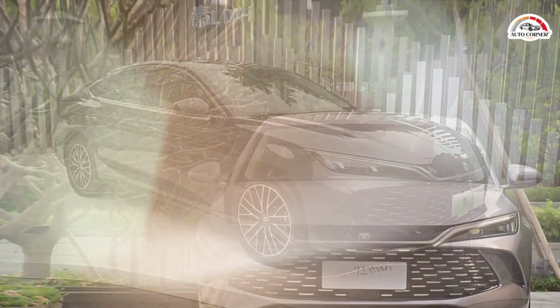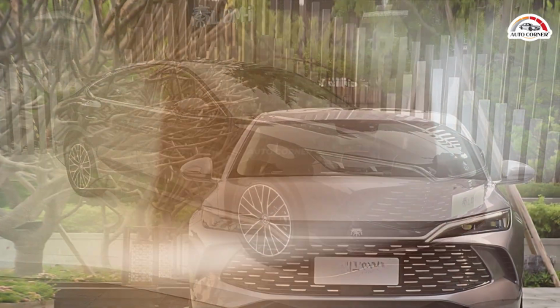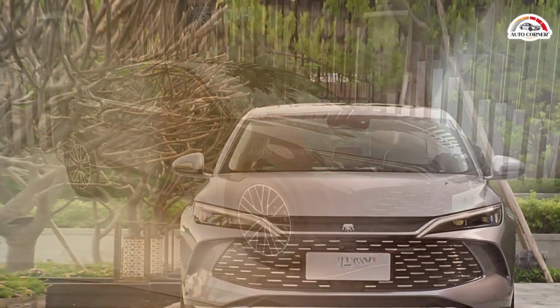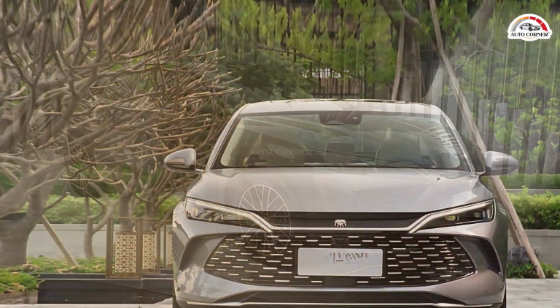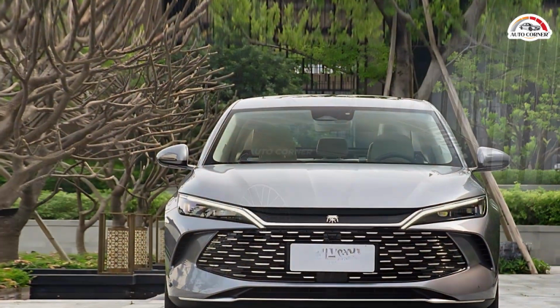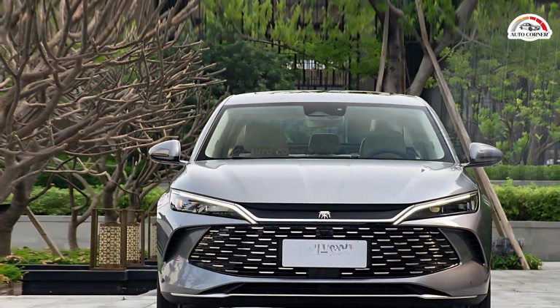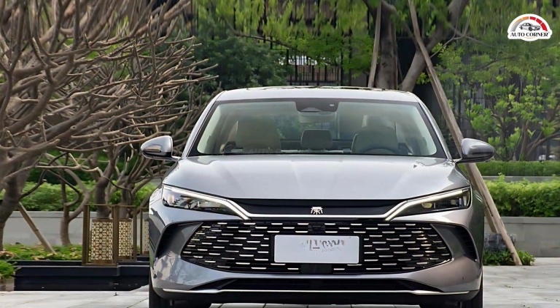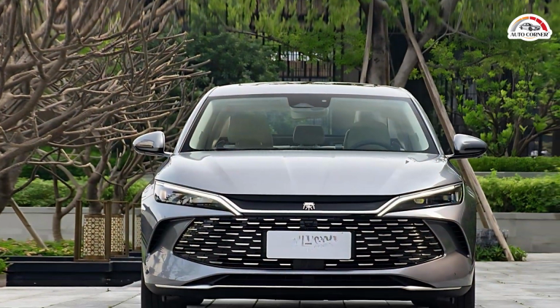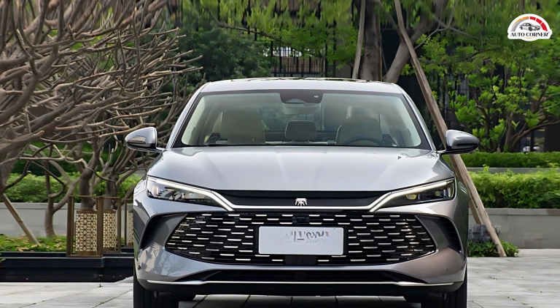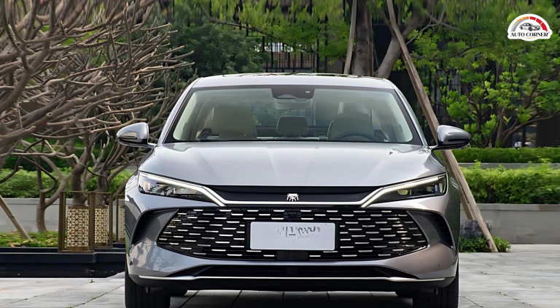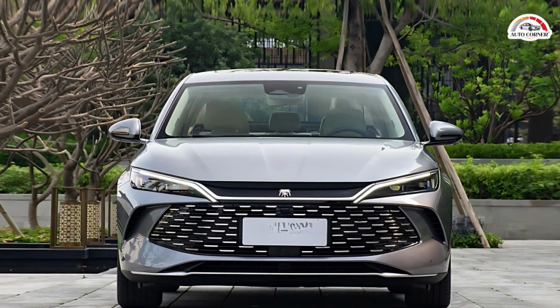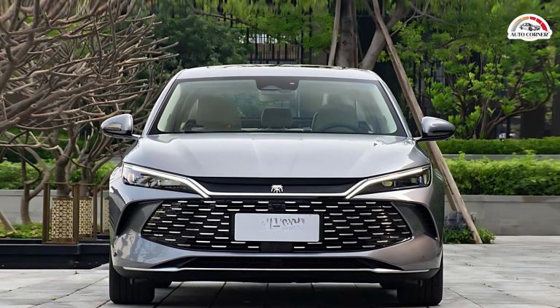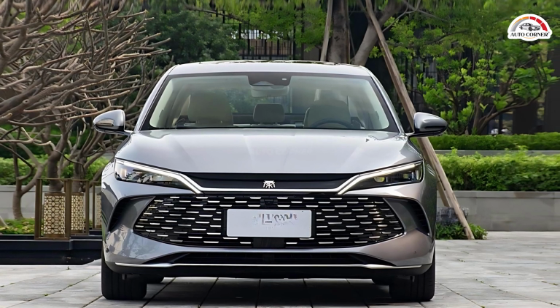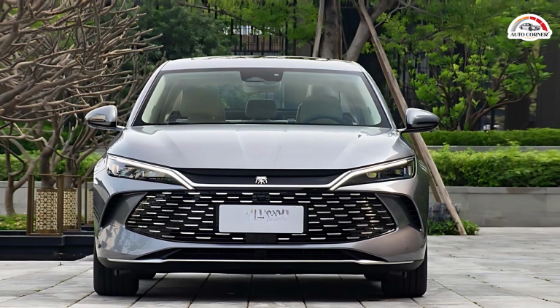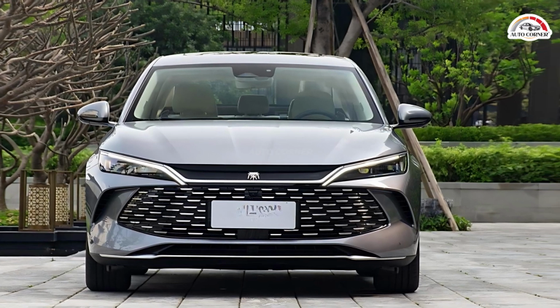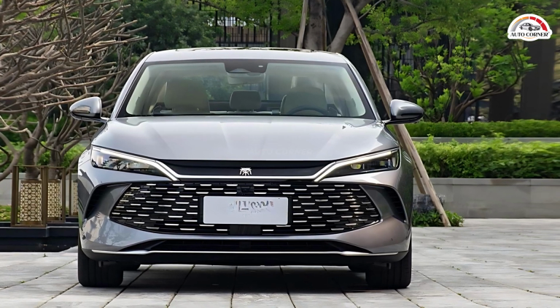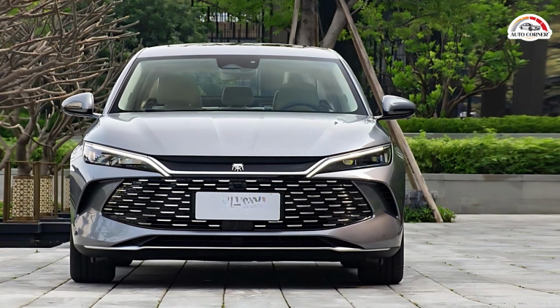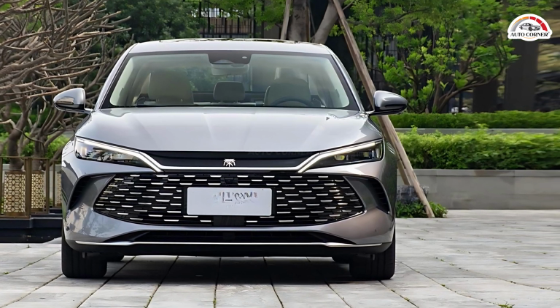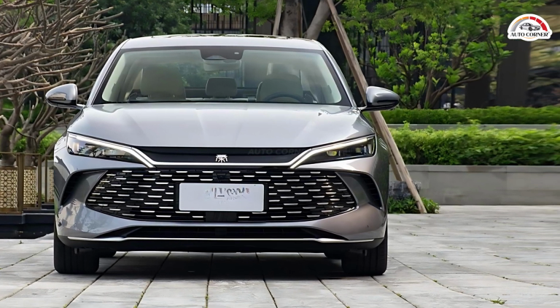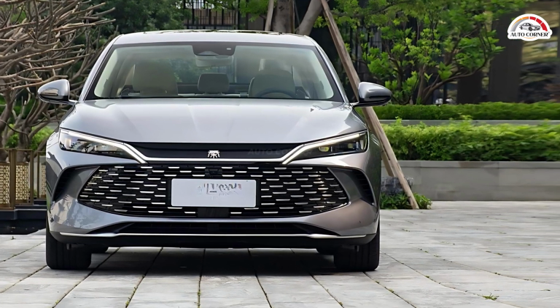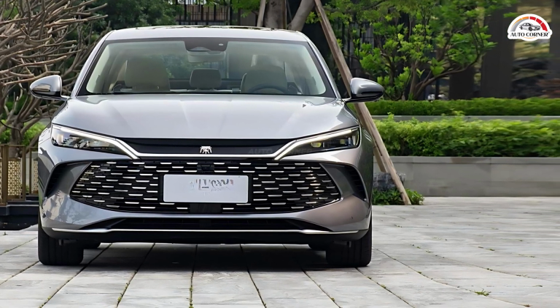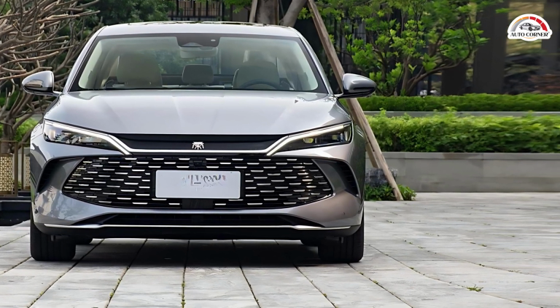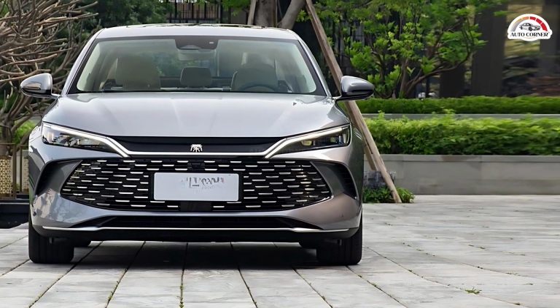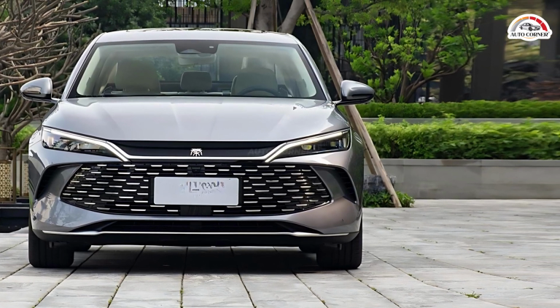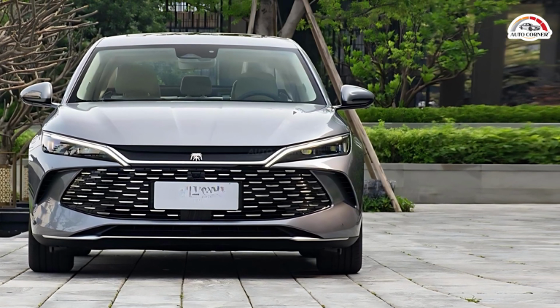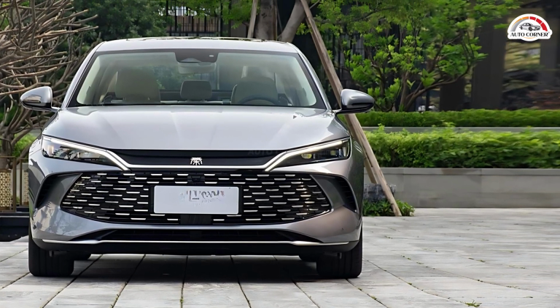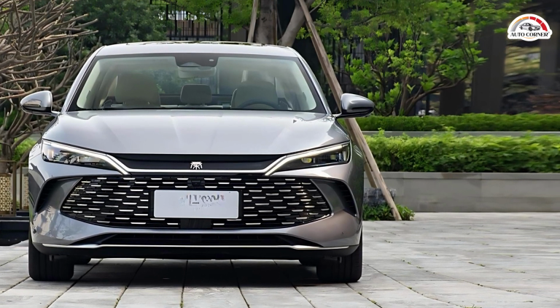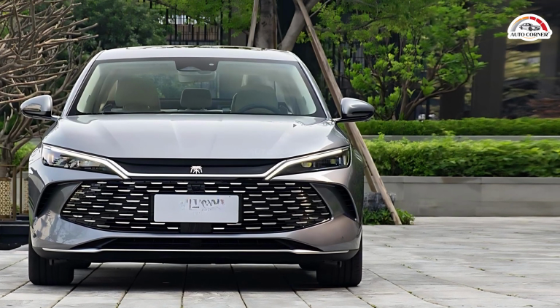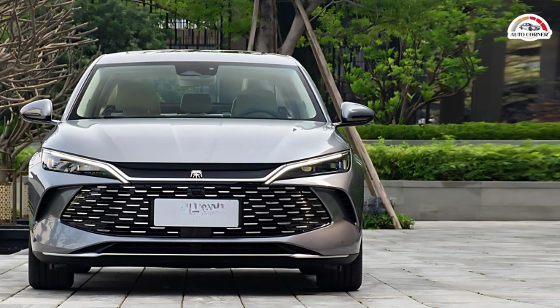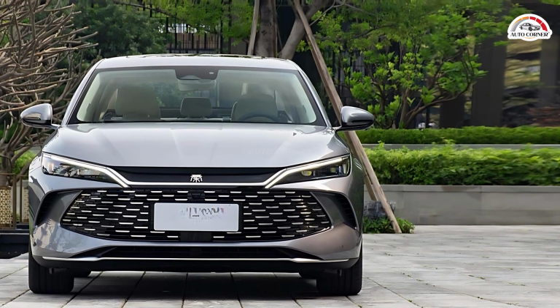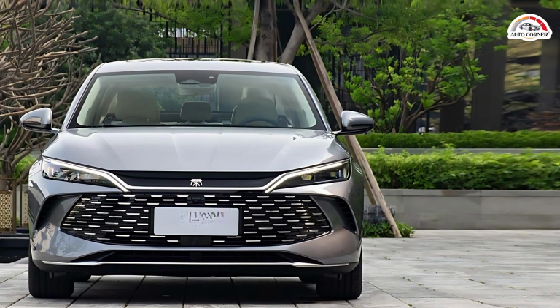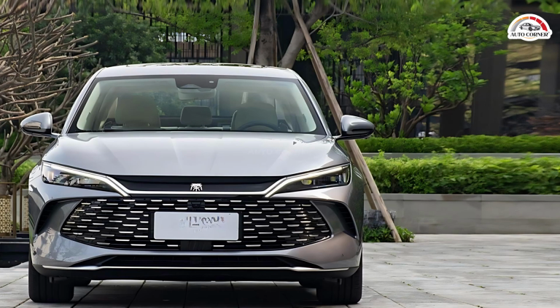At the launch event in Xi'an, BYD also unveiled the Seal 06 DMI, the twin car to the Chin-L, using the same platform.